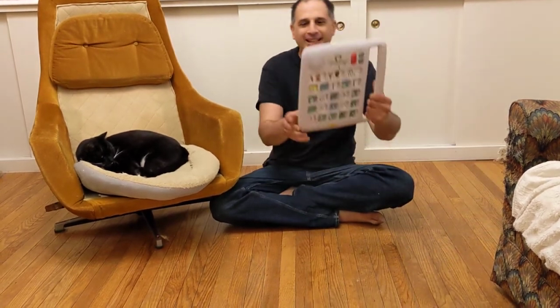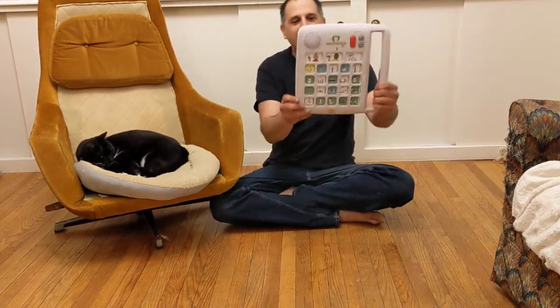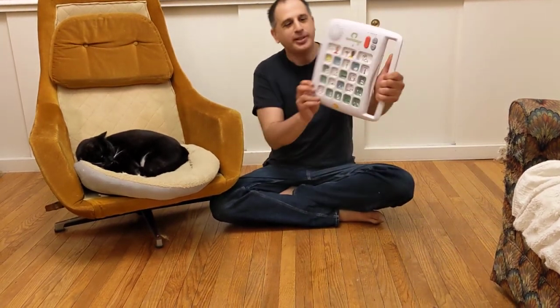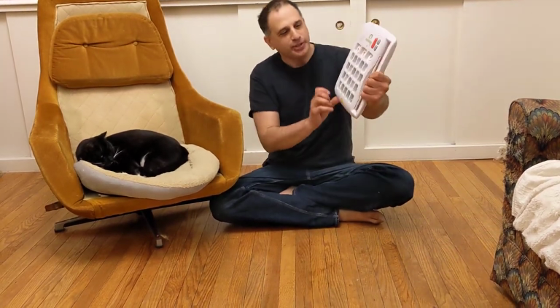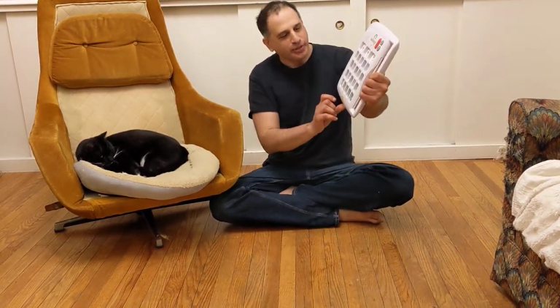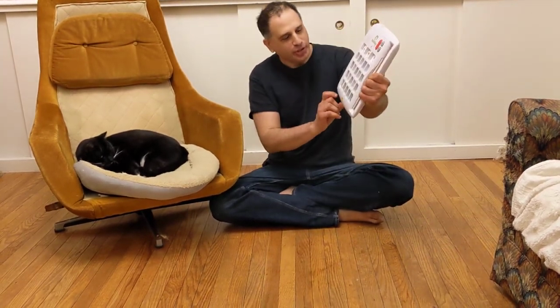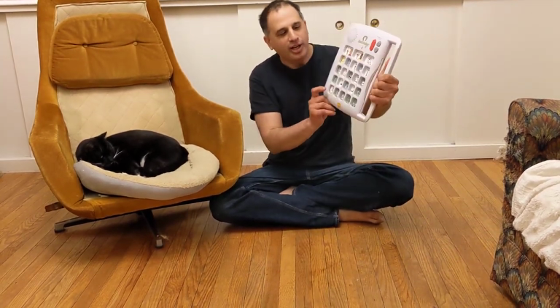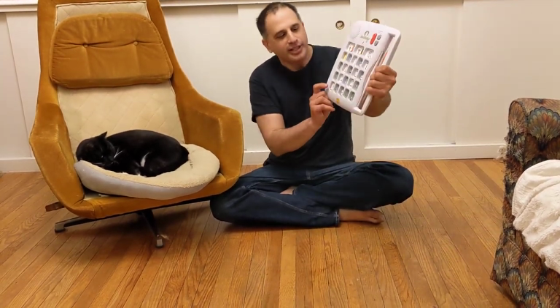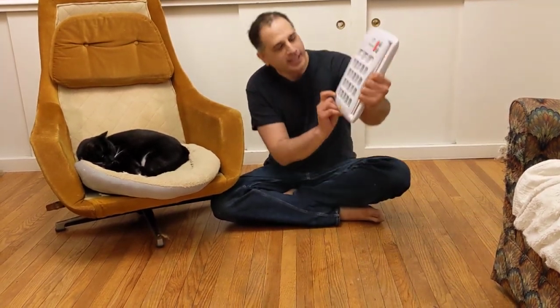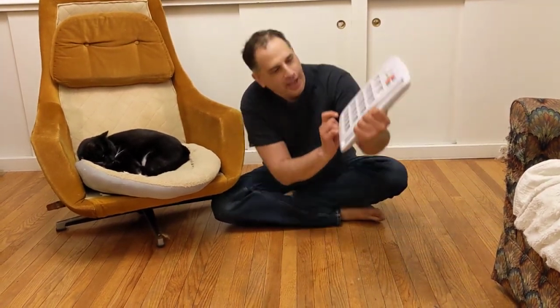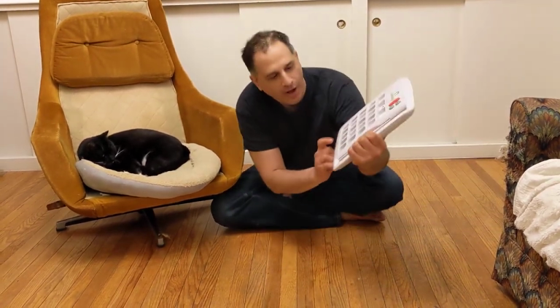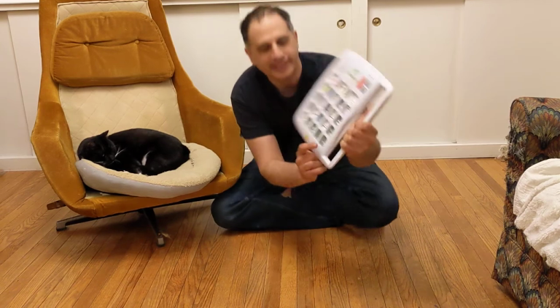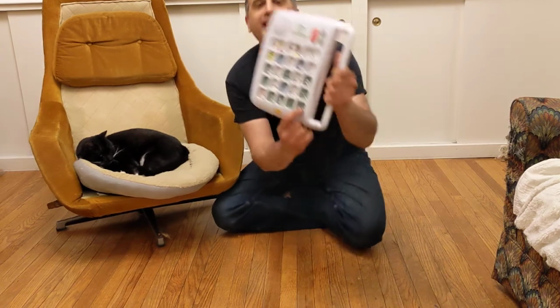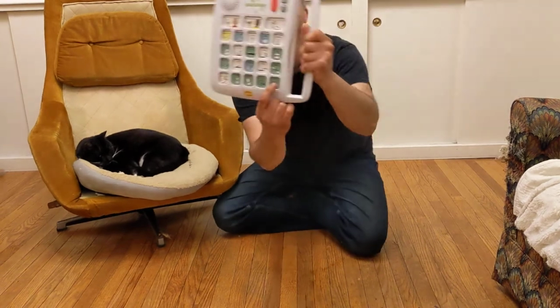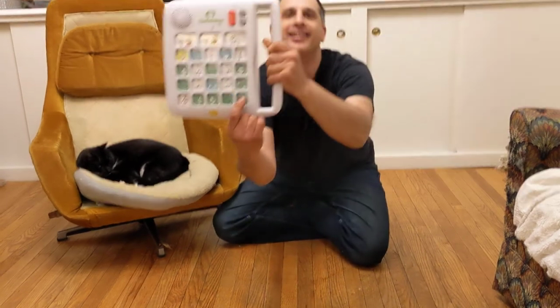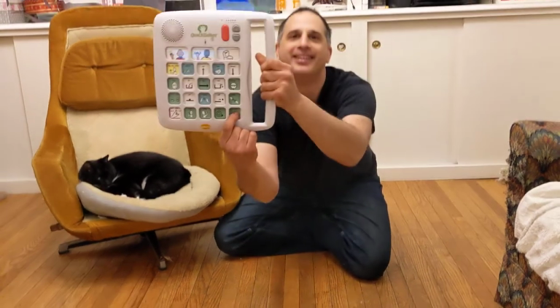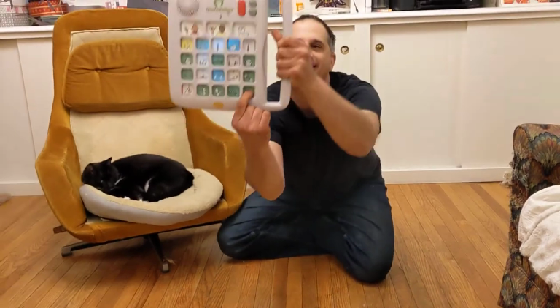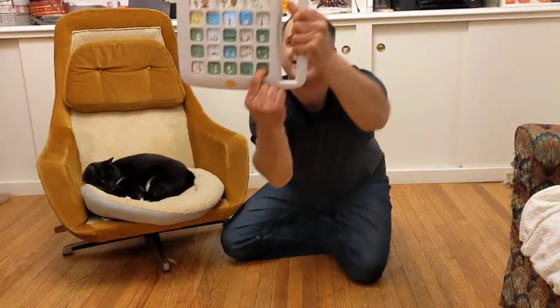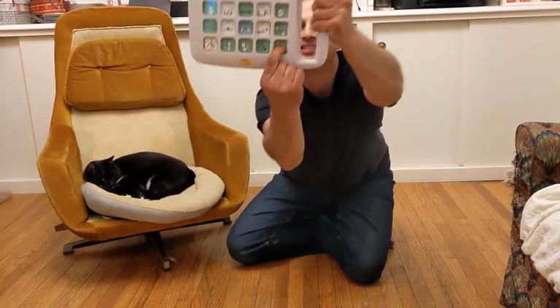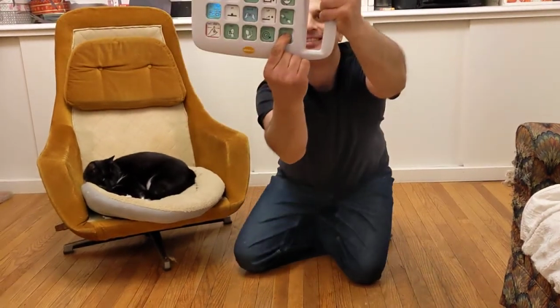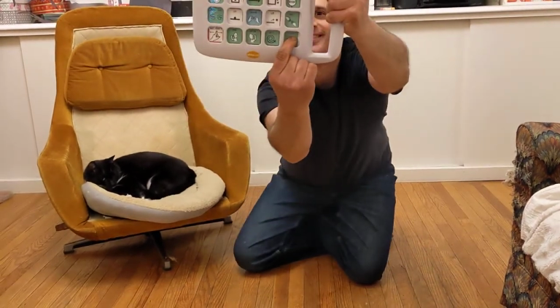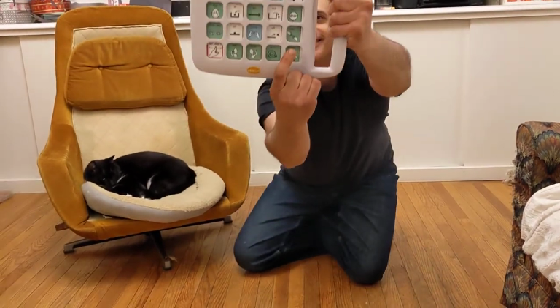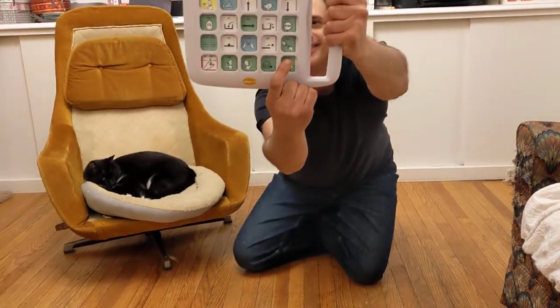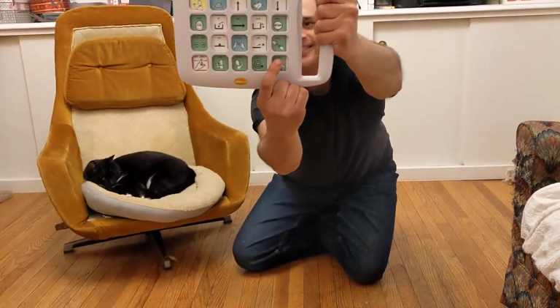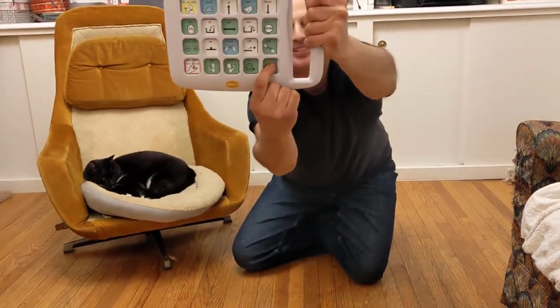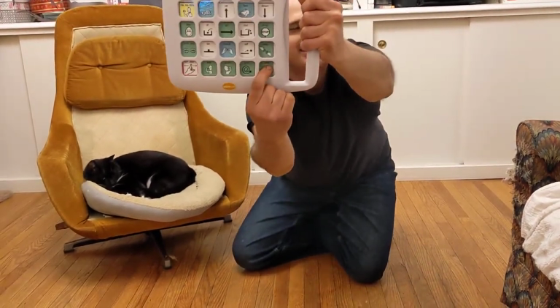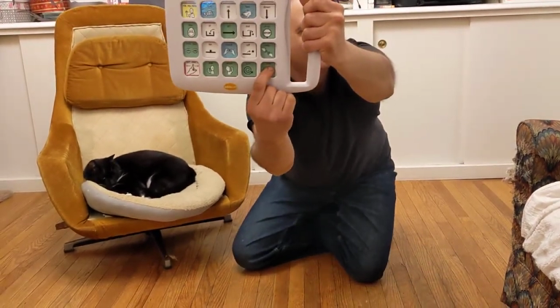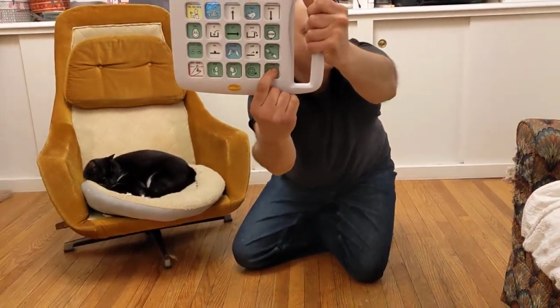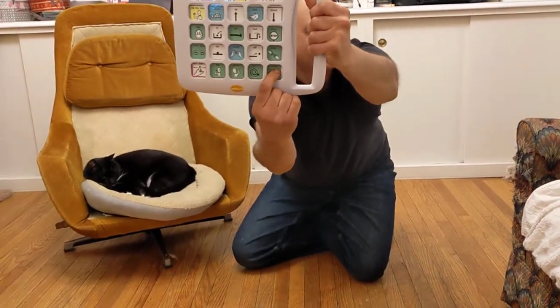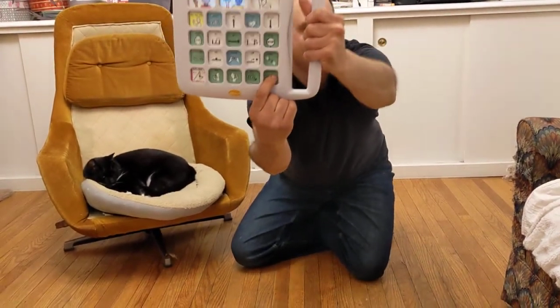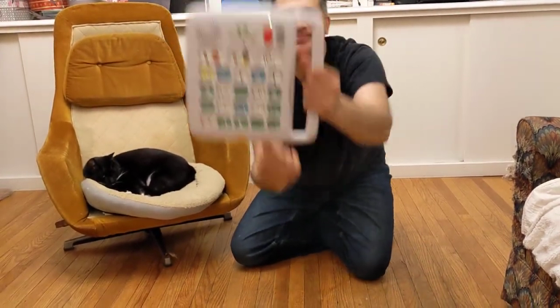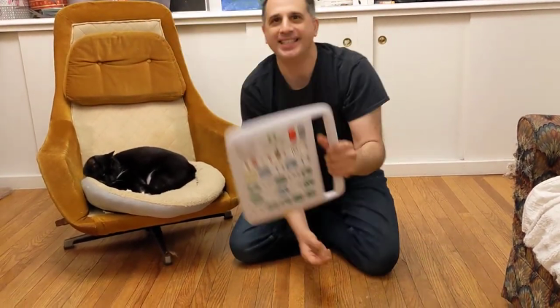You can also use a talker to say all done. All done. All done. See?